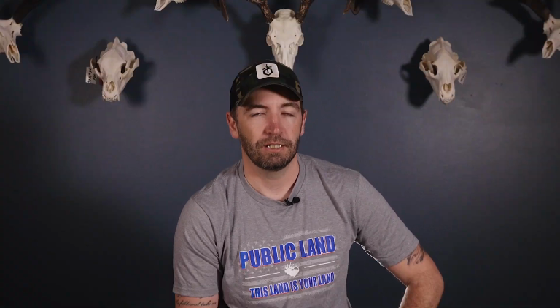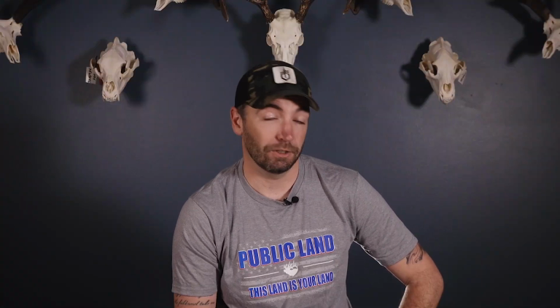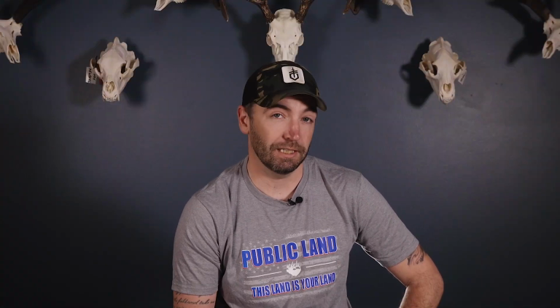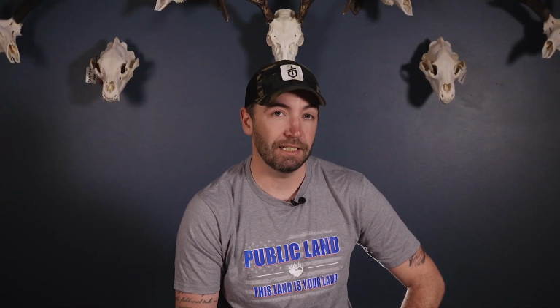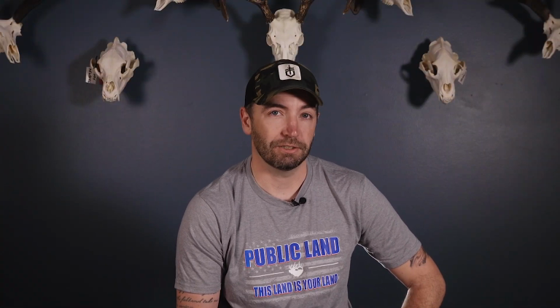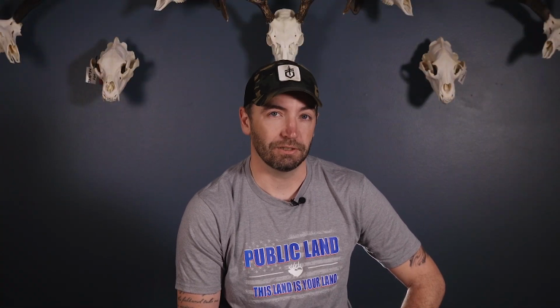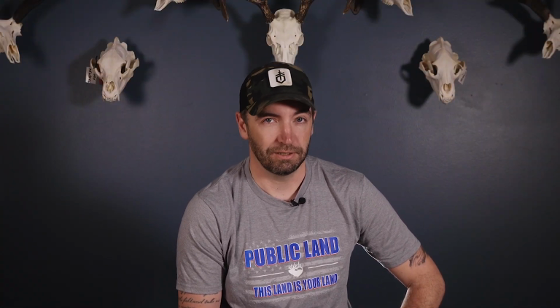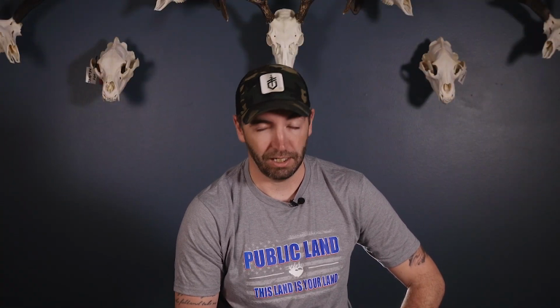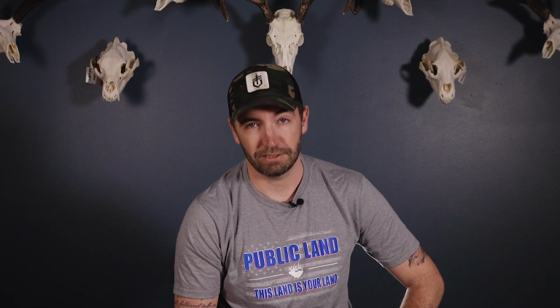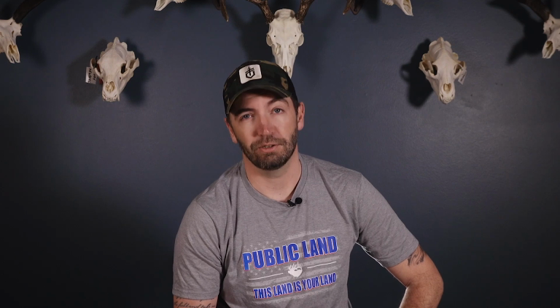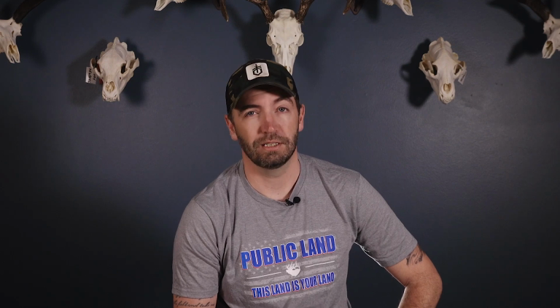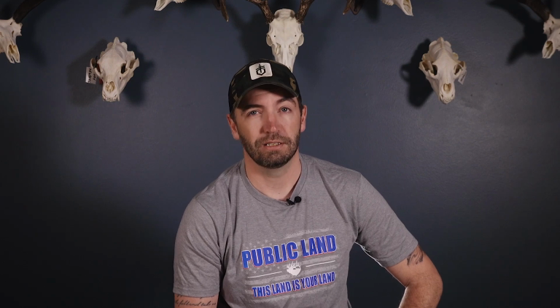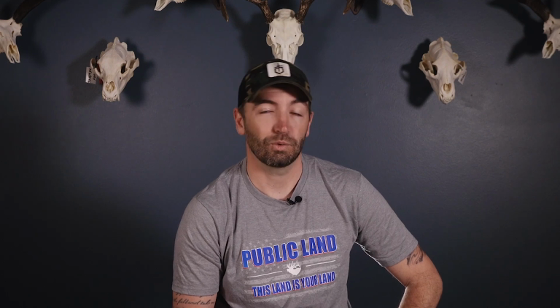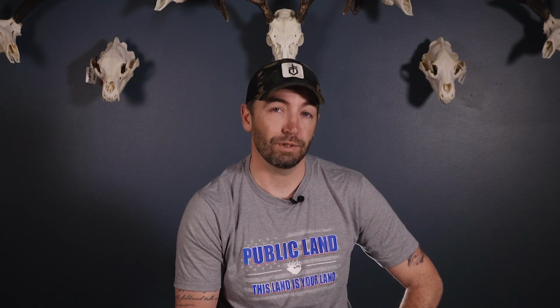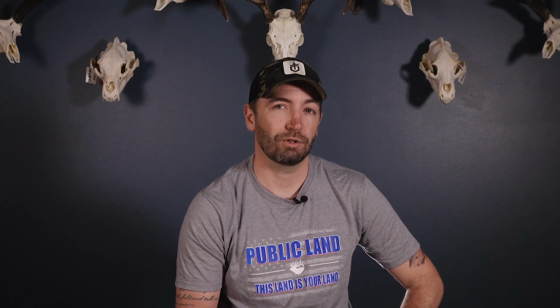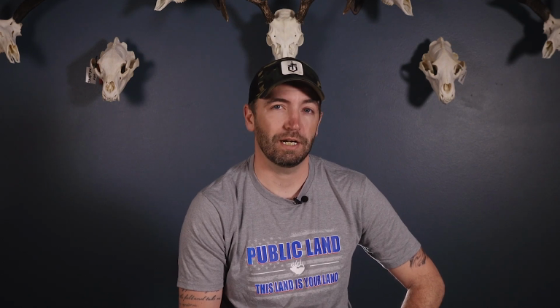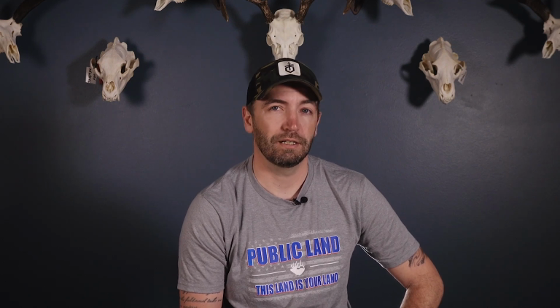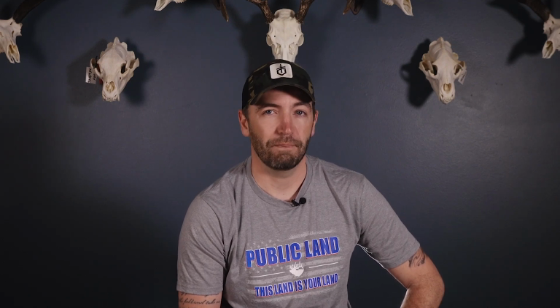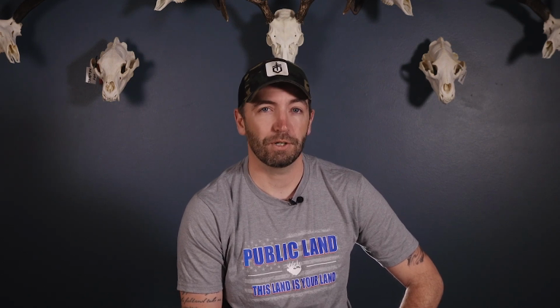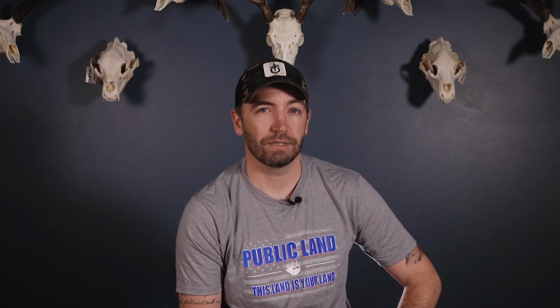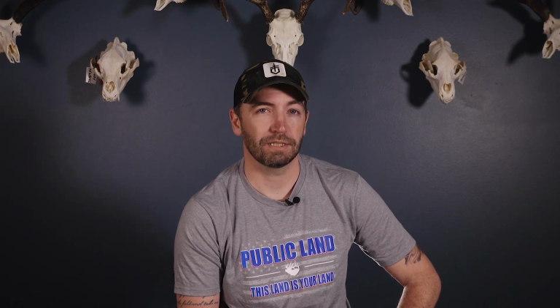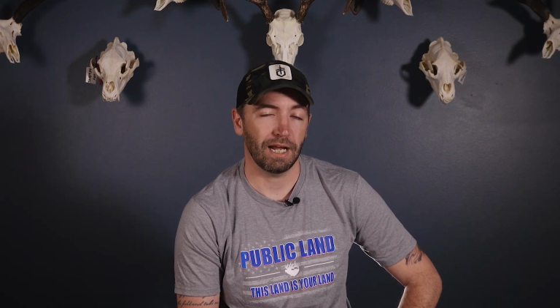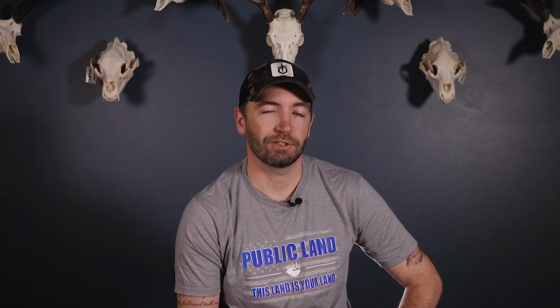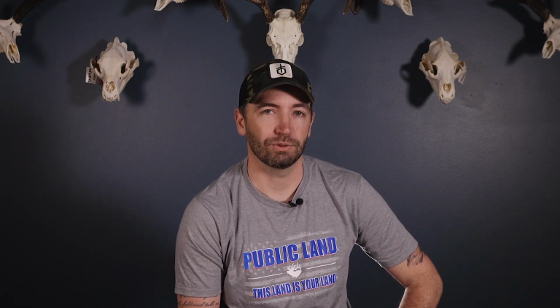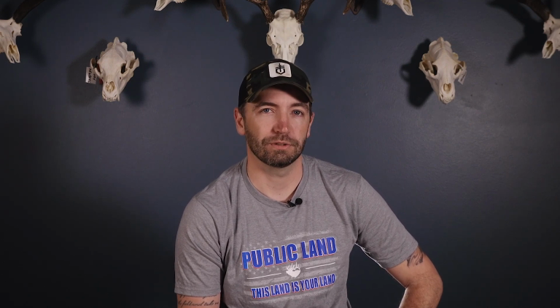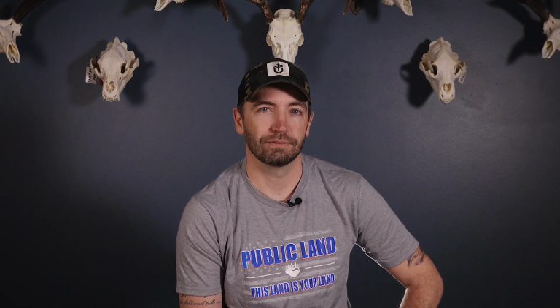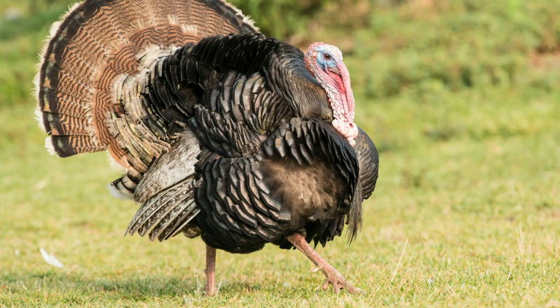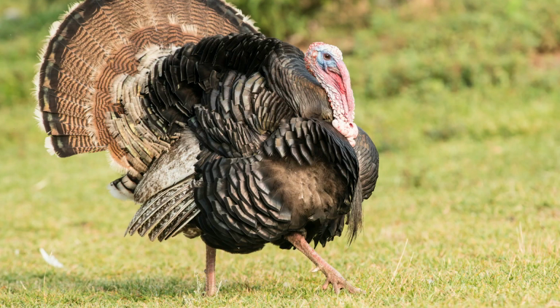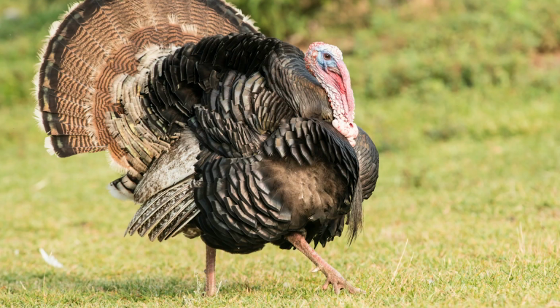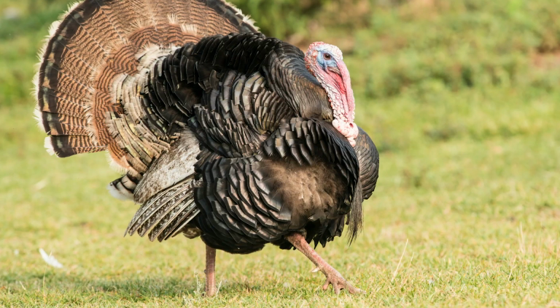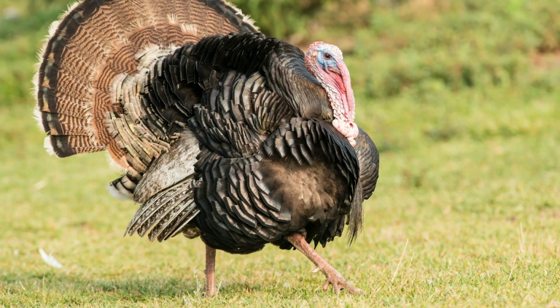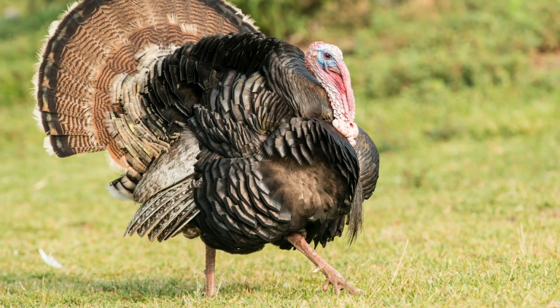There's the Eastern, the Osceola, Rio Grande, Merriam's, and the Gould's. Let's start with the Eastern.